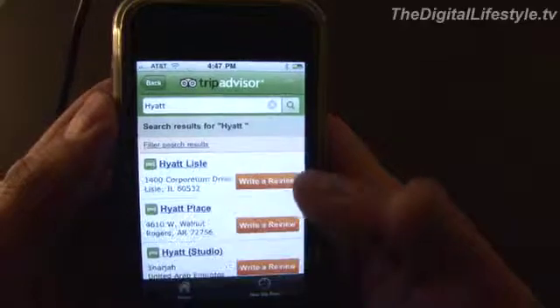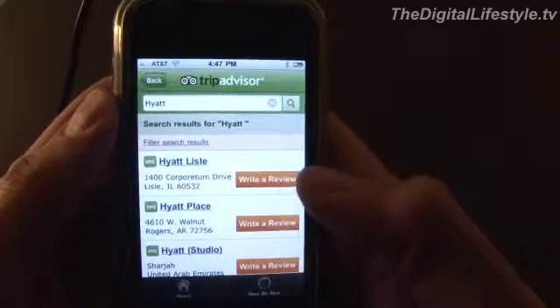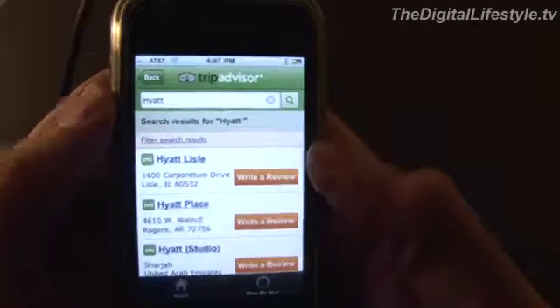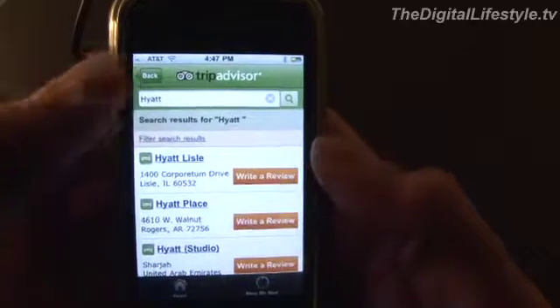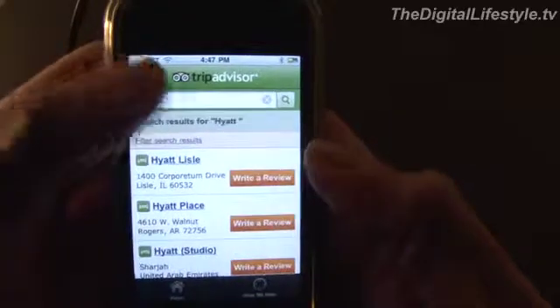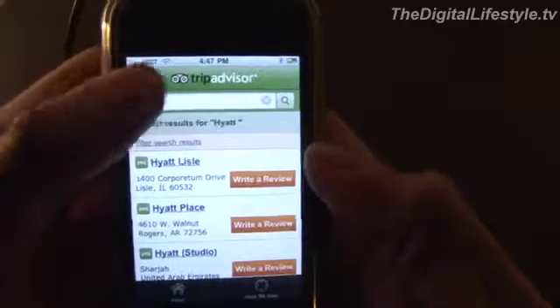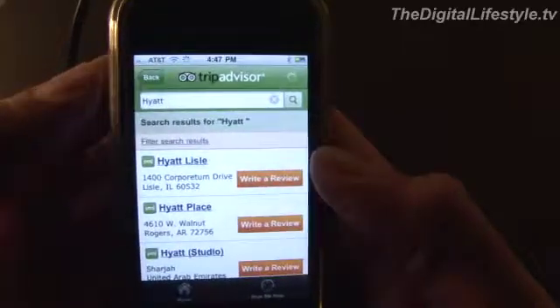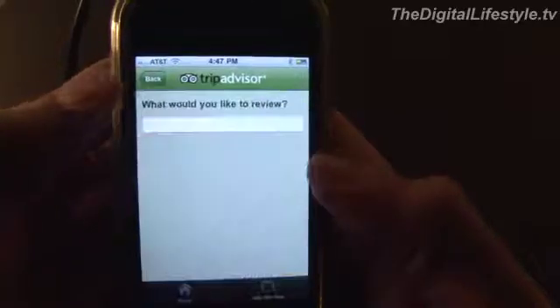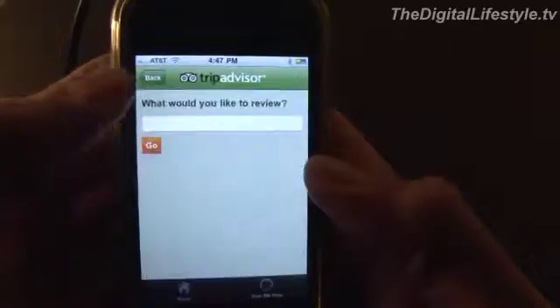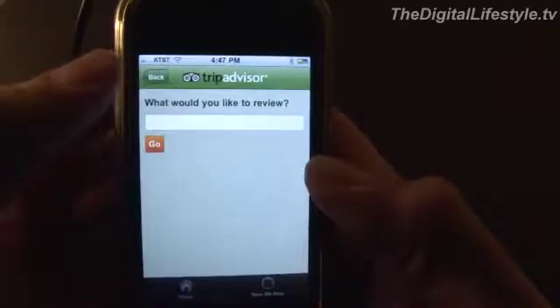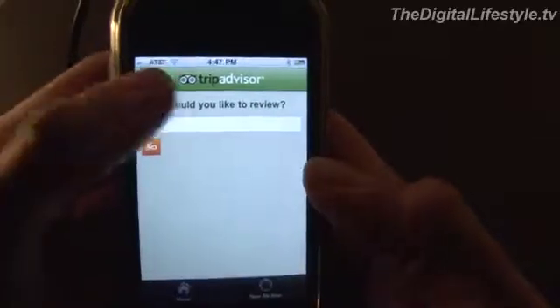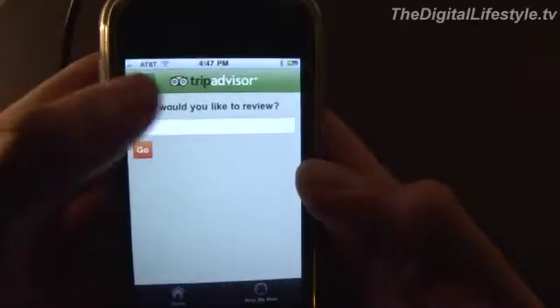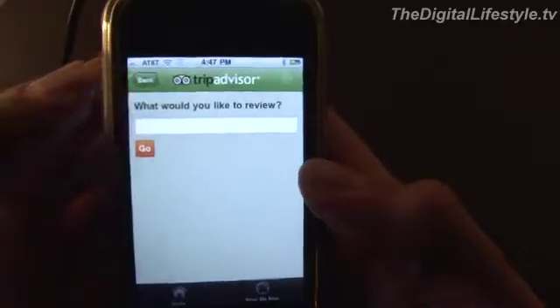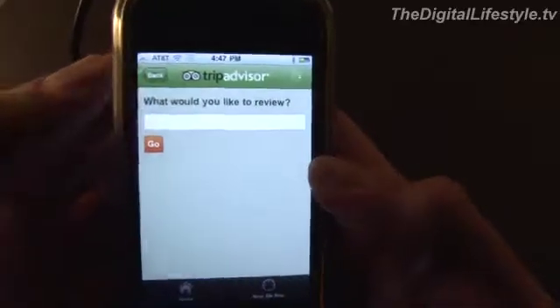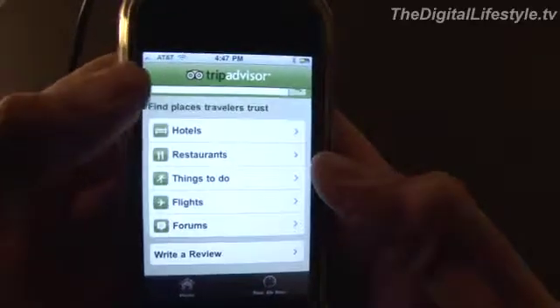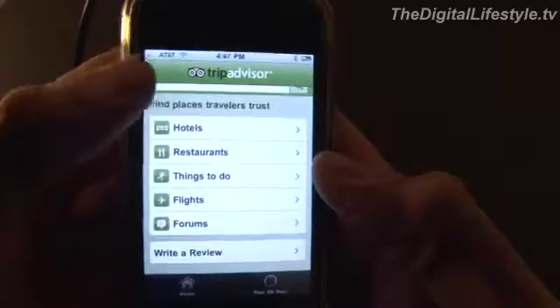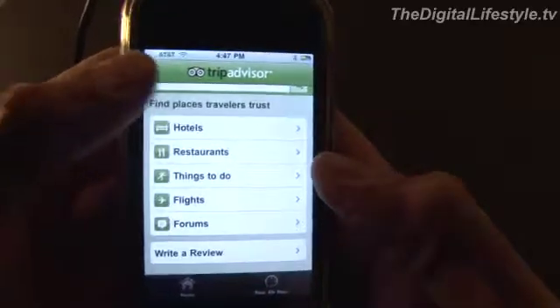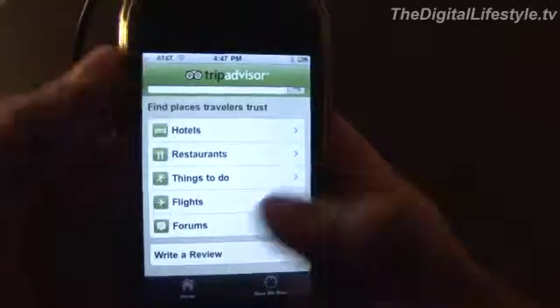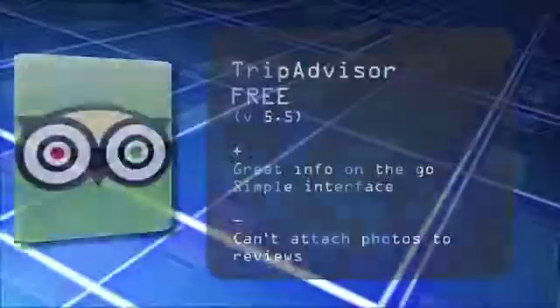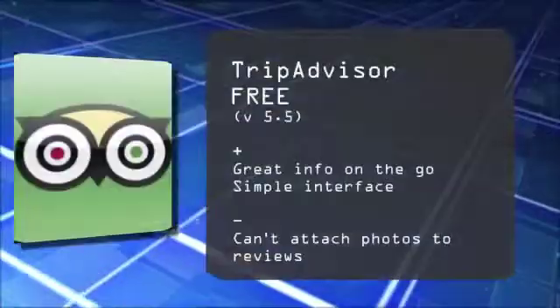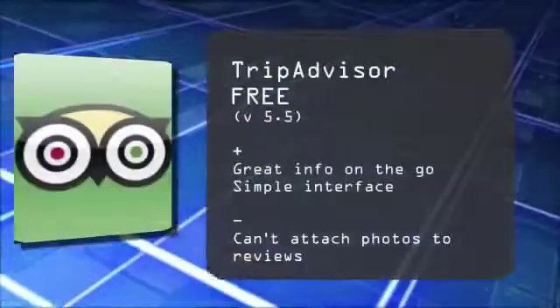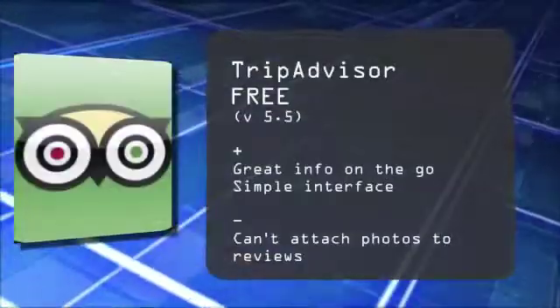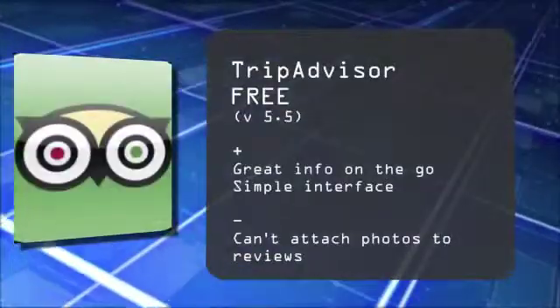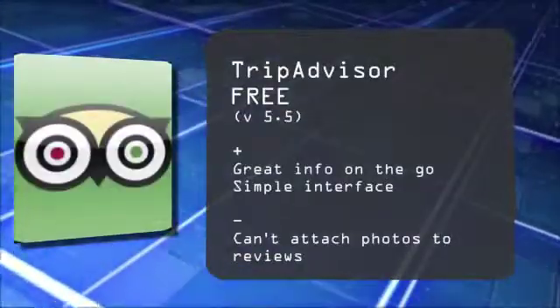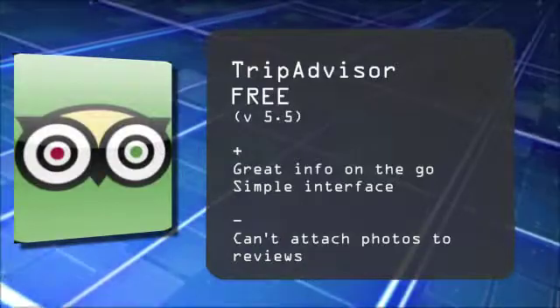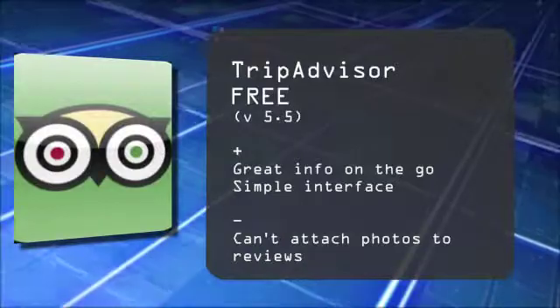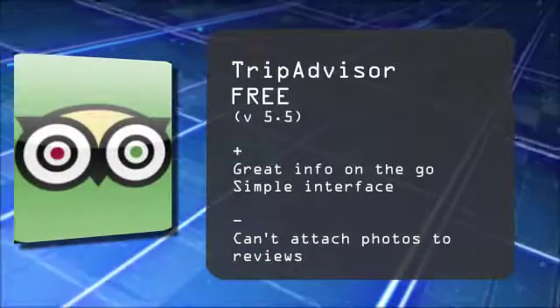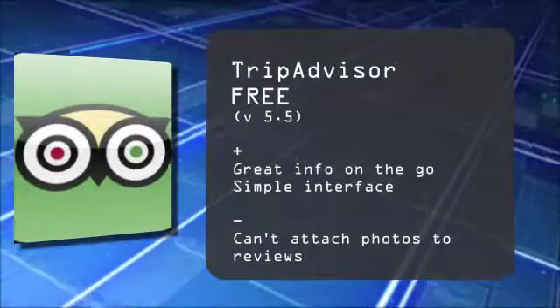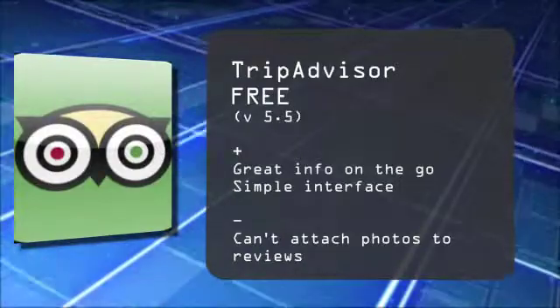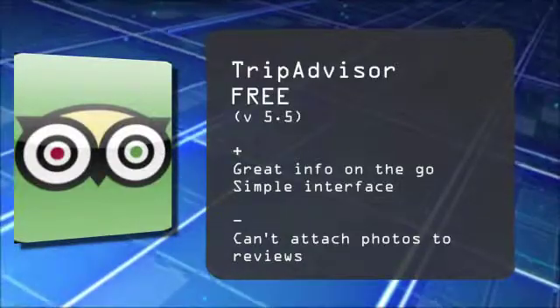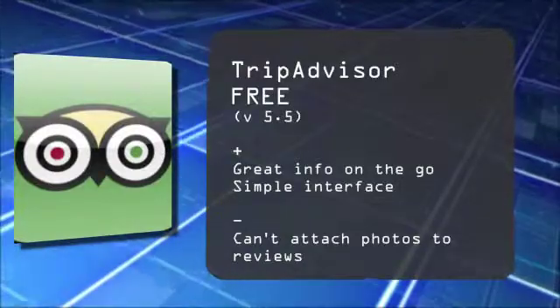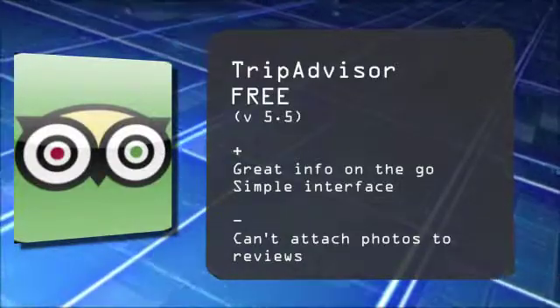That's a quick look at TripAdvisor for the iPhone and iPod touch. For the Digital Lifestyle dot TV, I'm Ryan Ritchie.